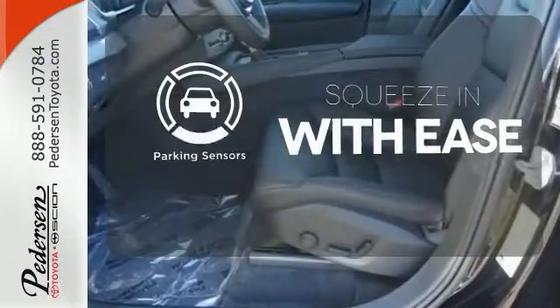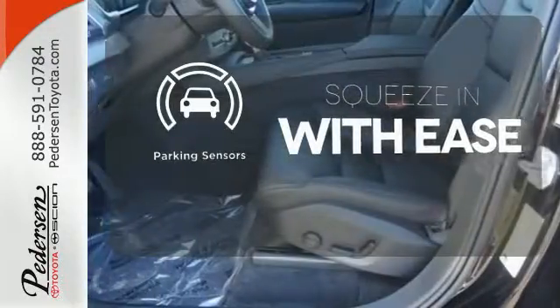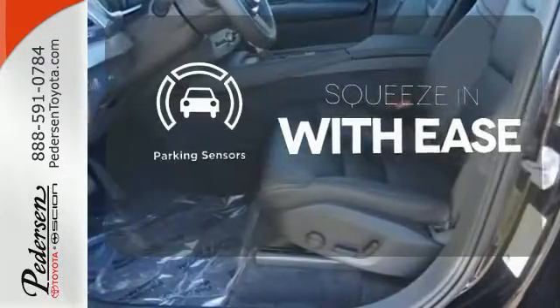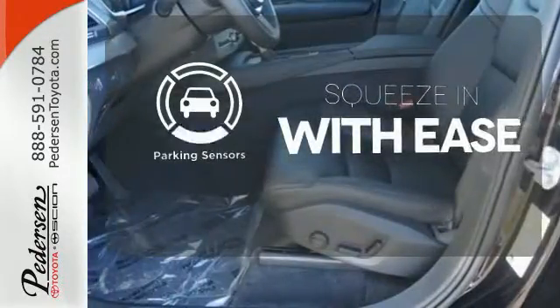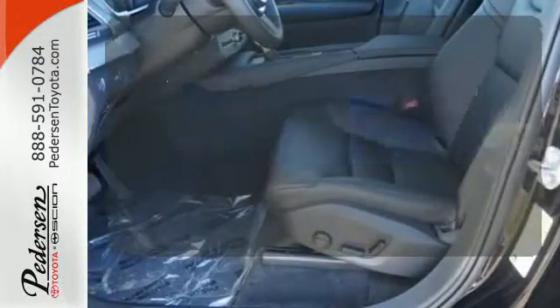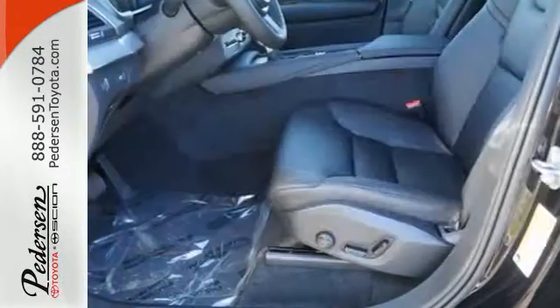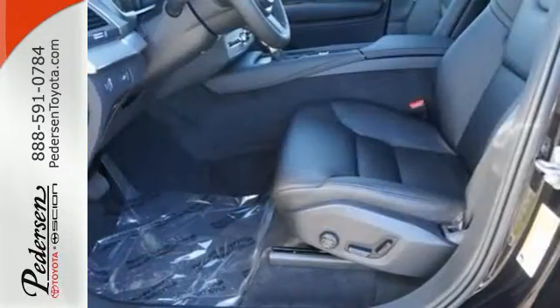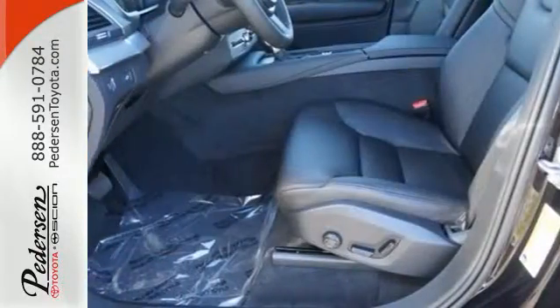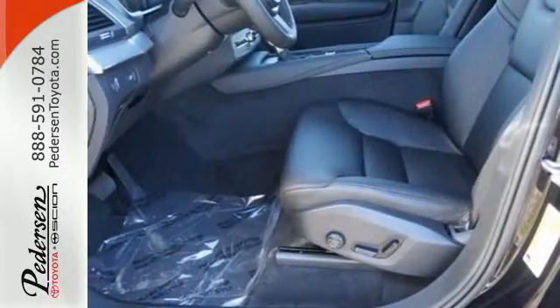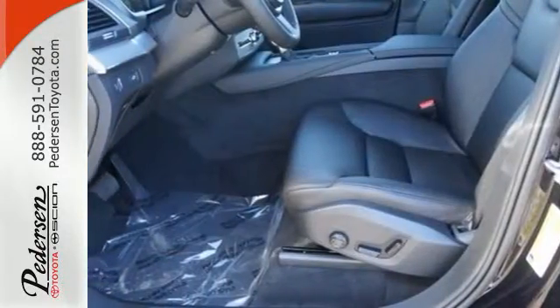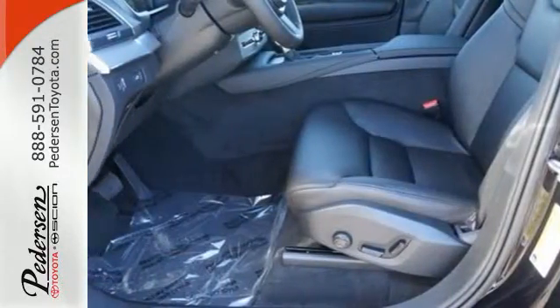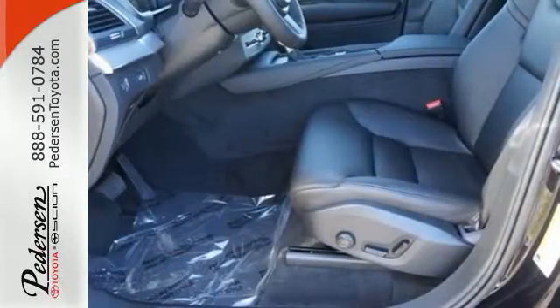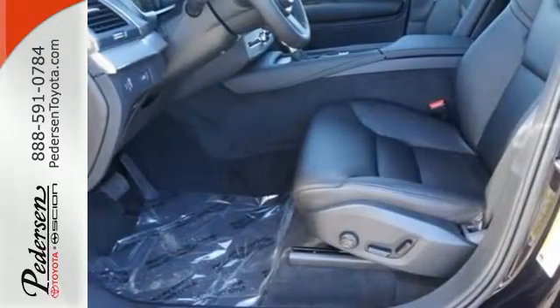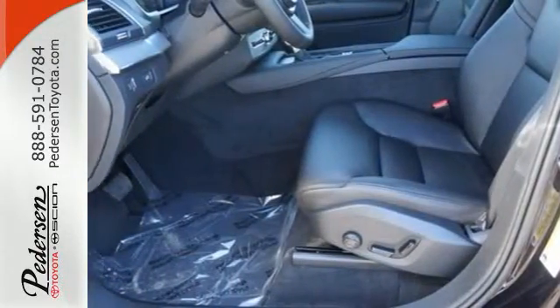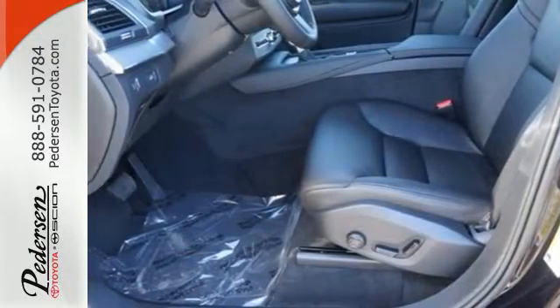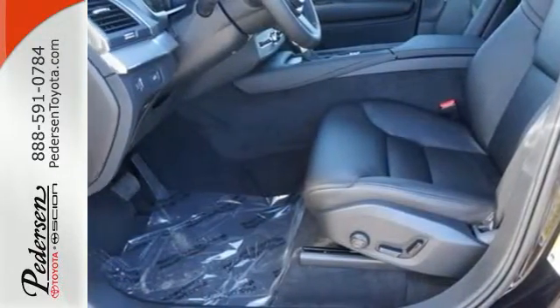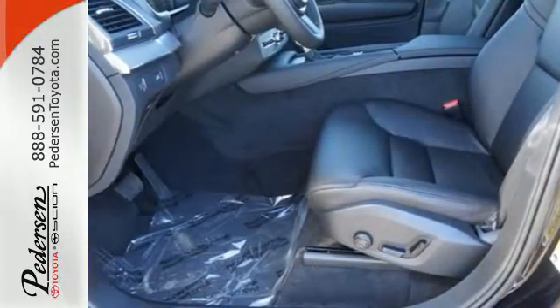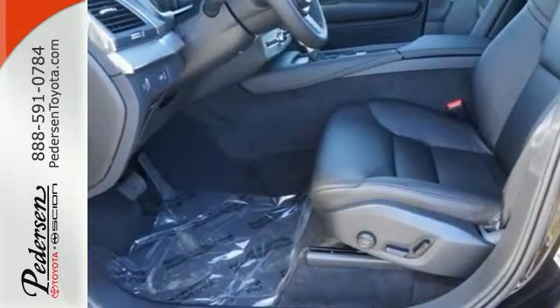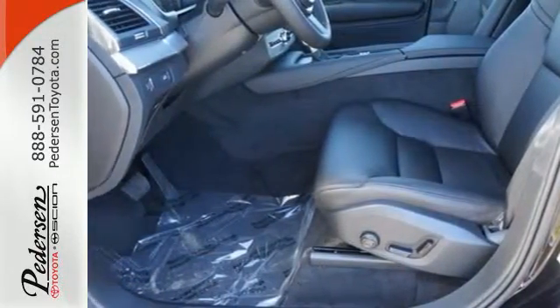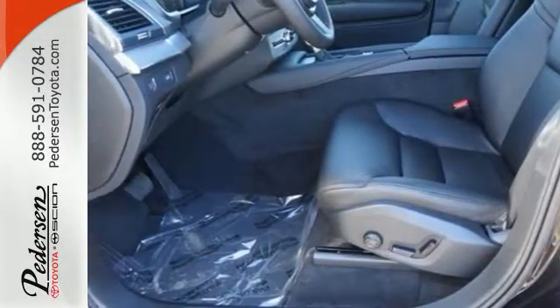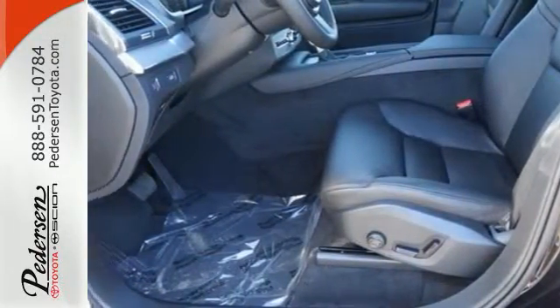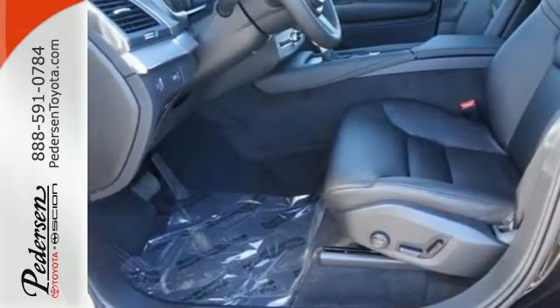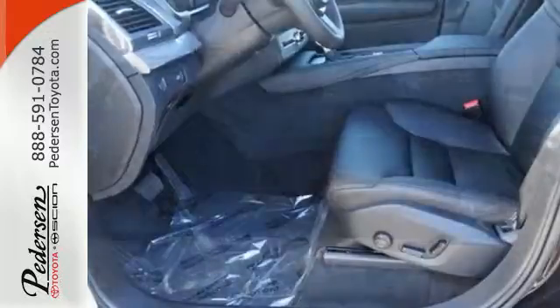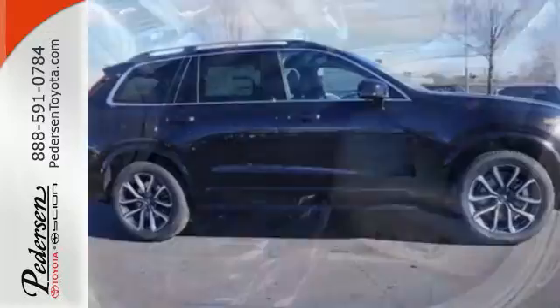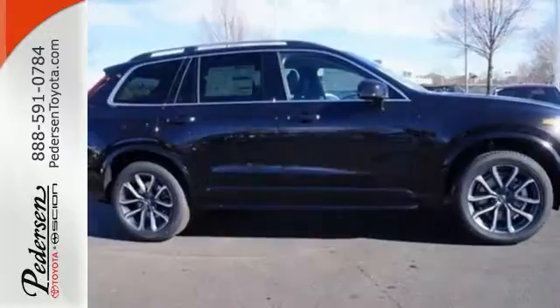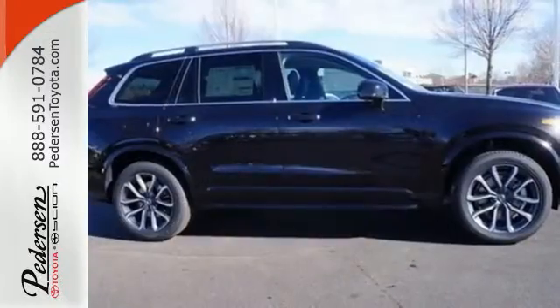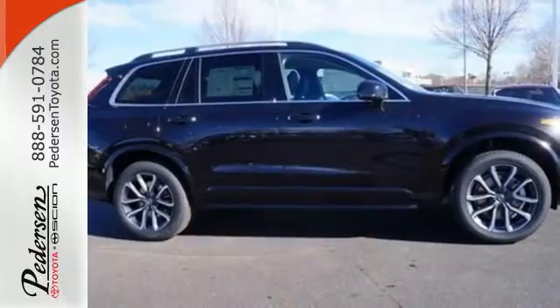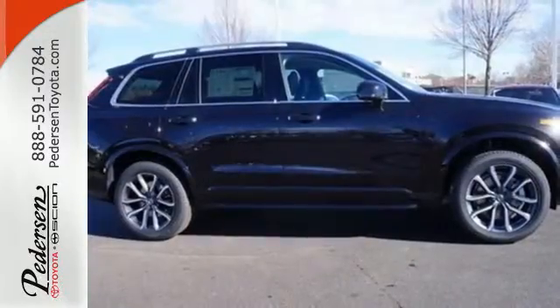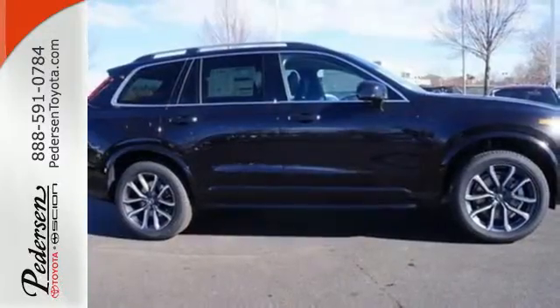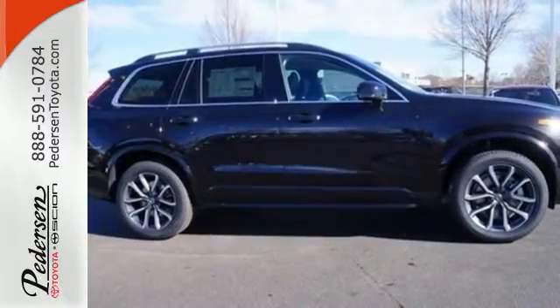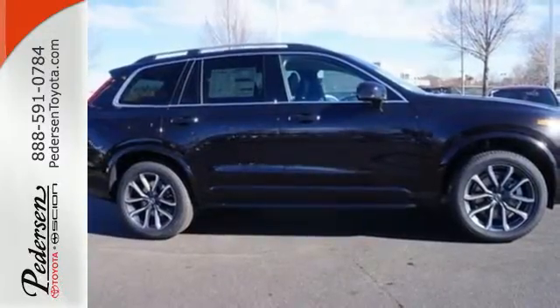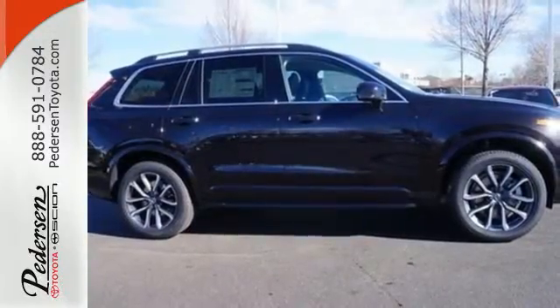In its element, in all the elements, this XC90 is ready to impress.